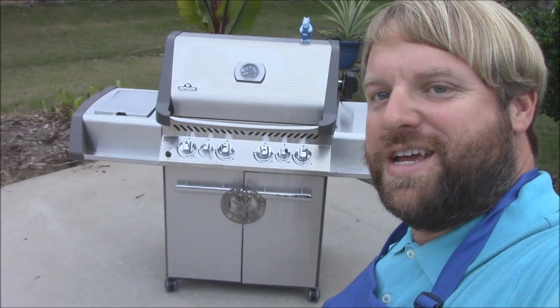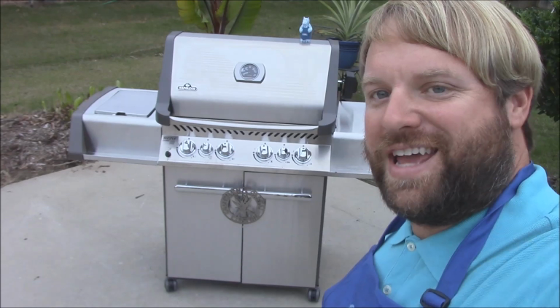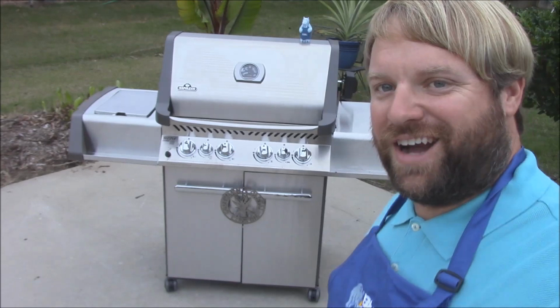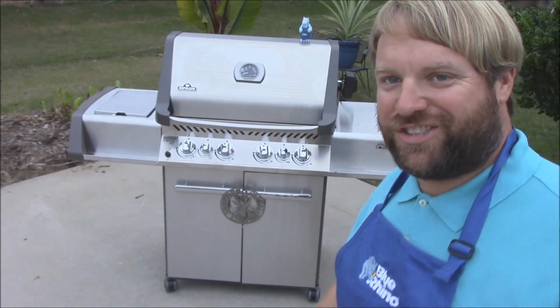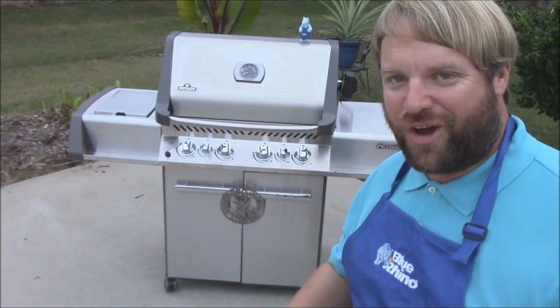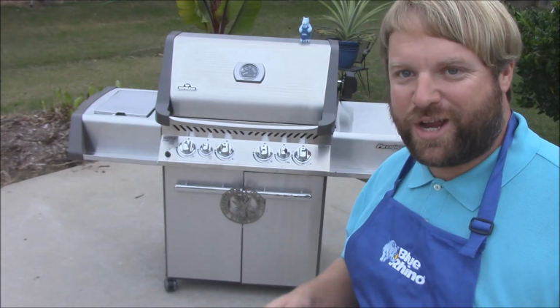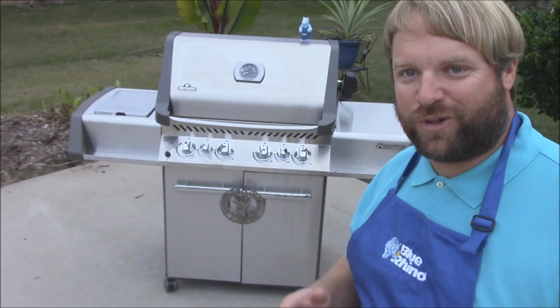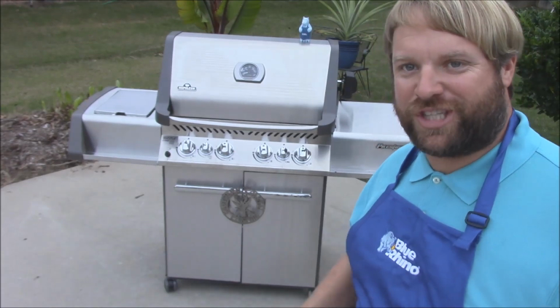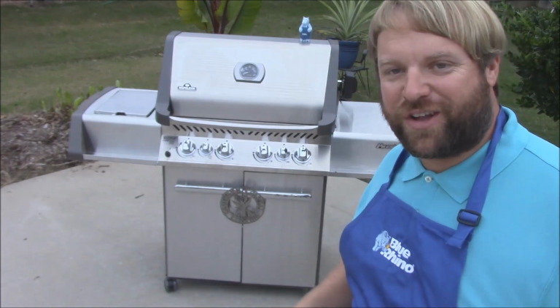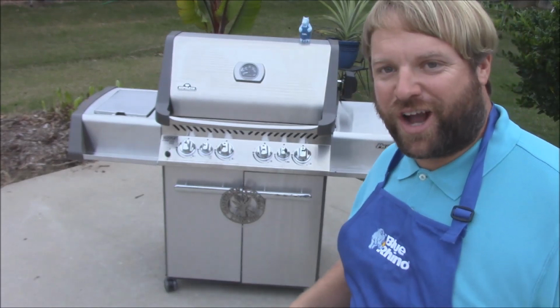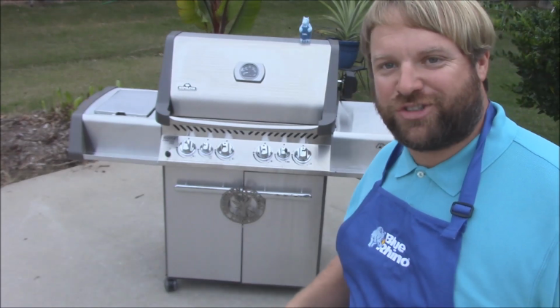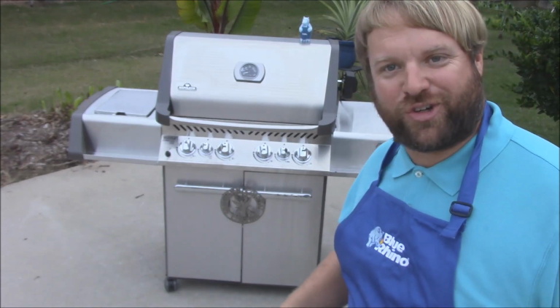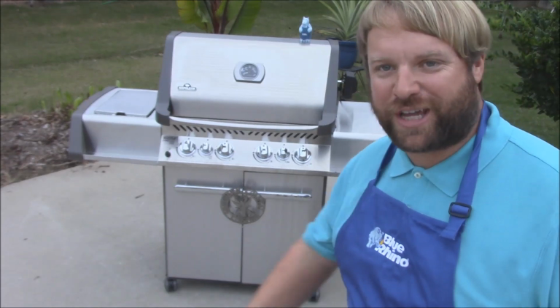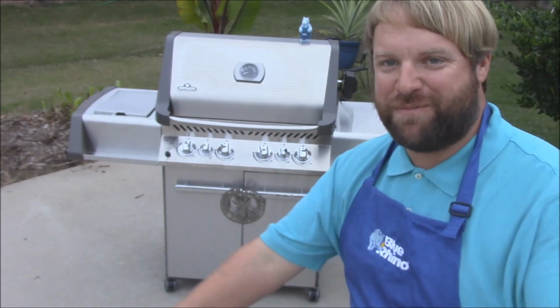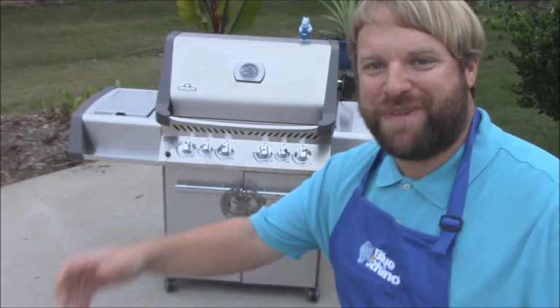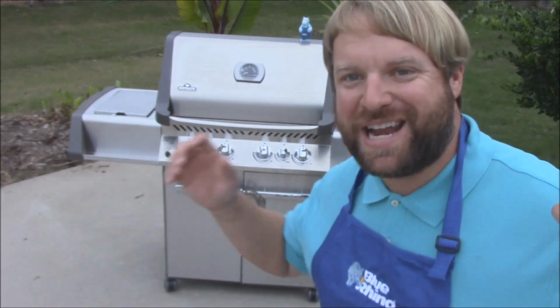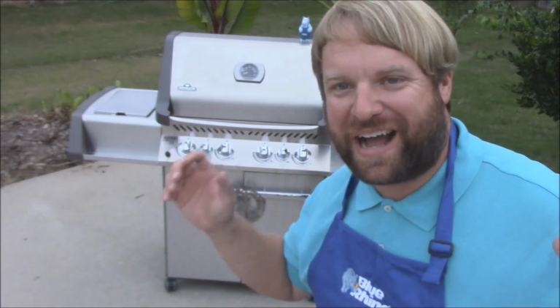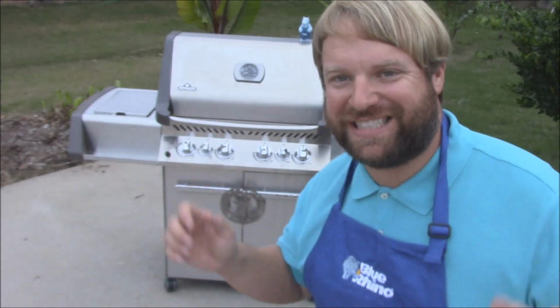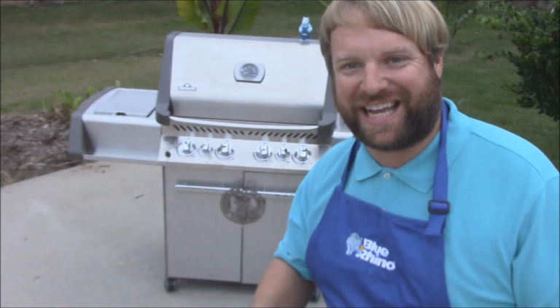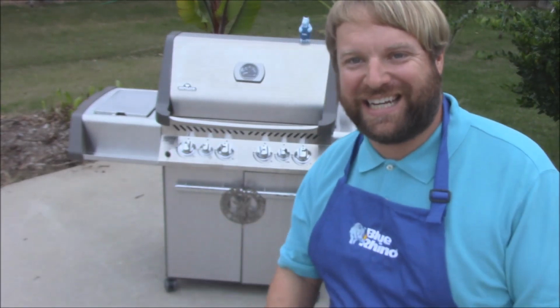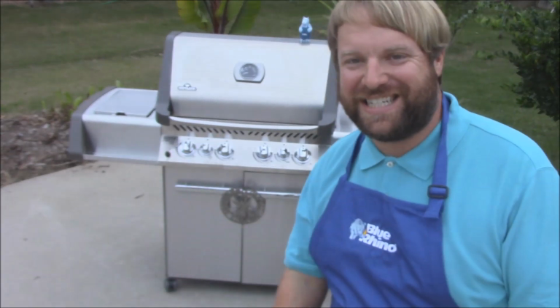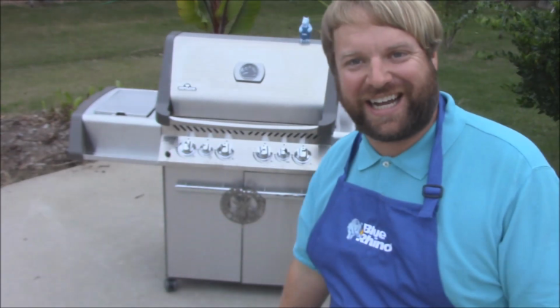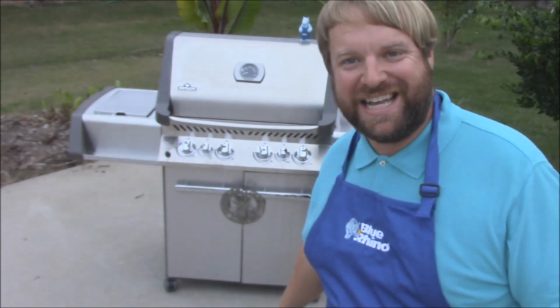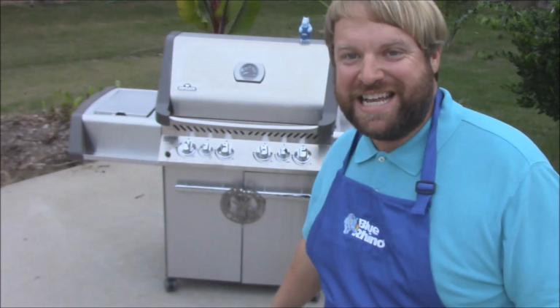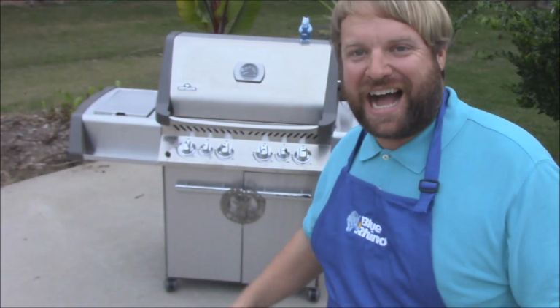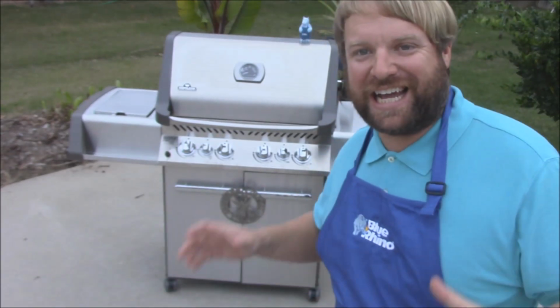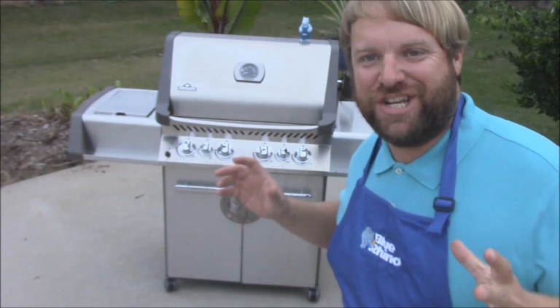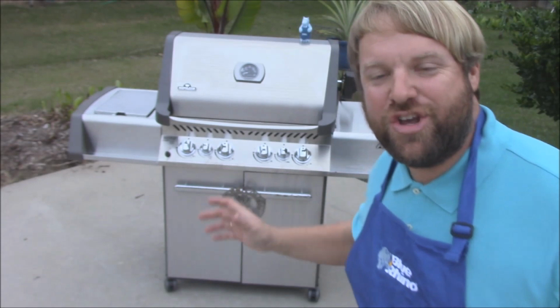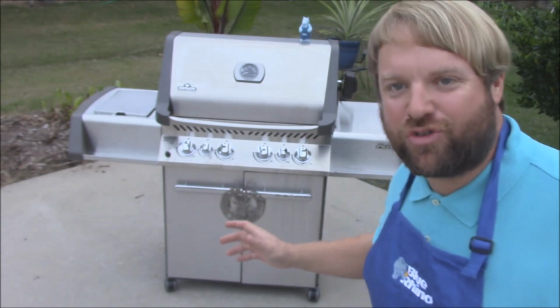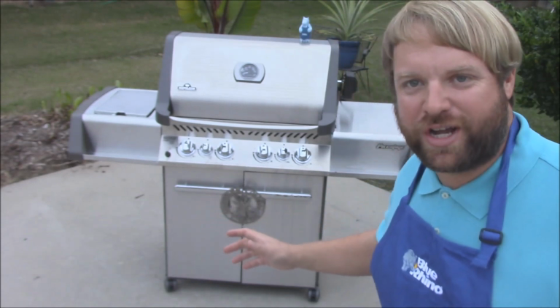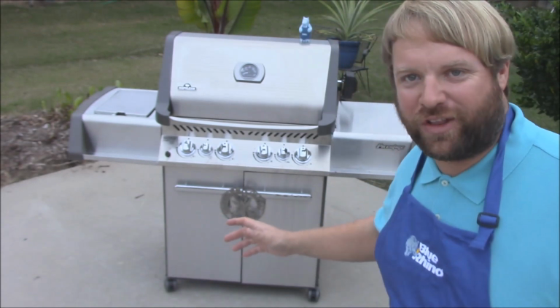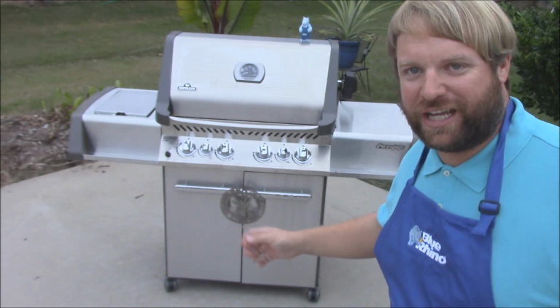Hey y'all, Joe here with Southern Coastal Cooking. Am I excited tonight — I got a new grill in.